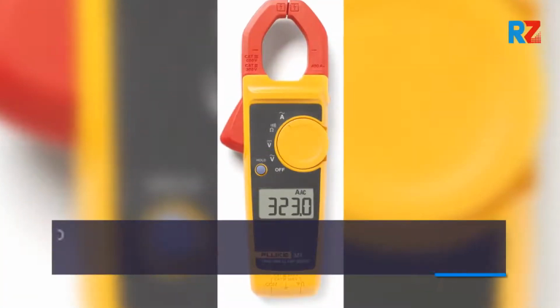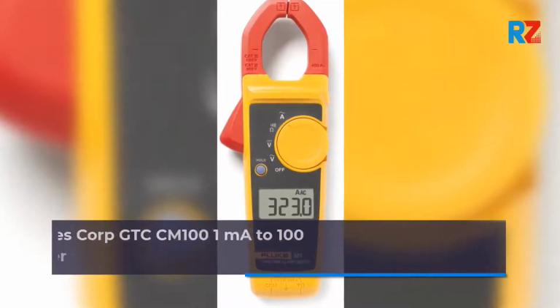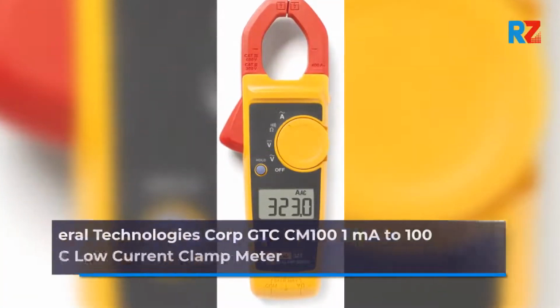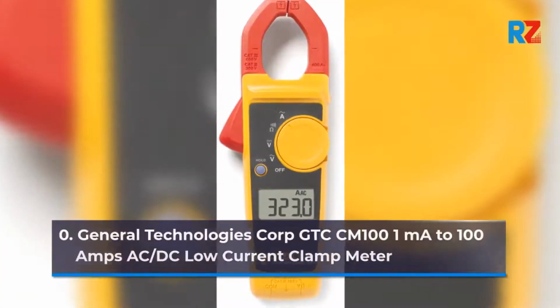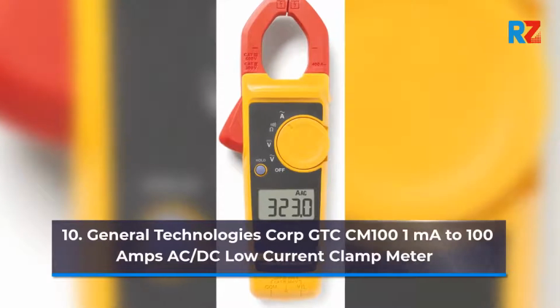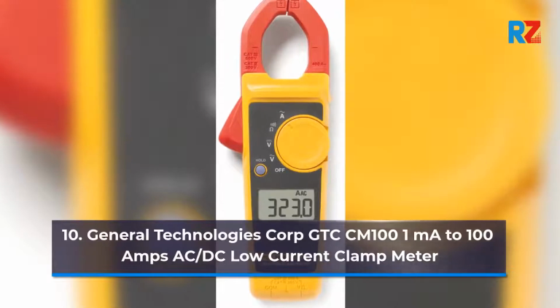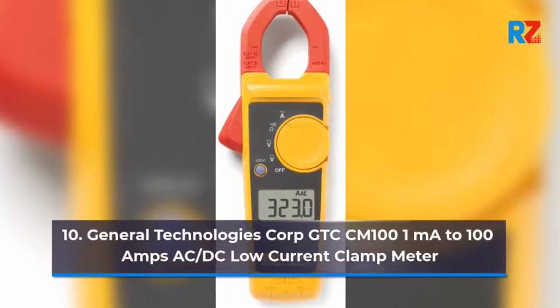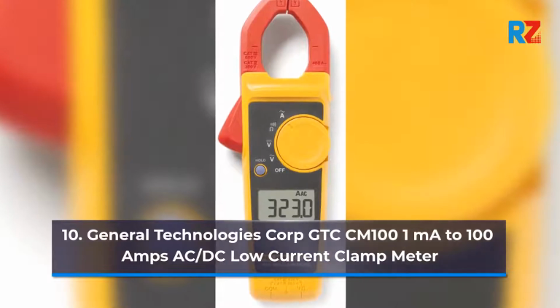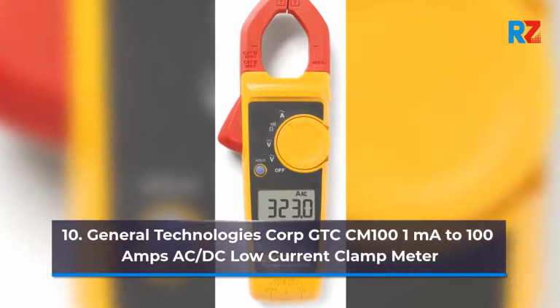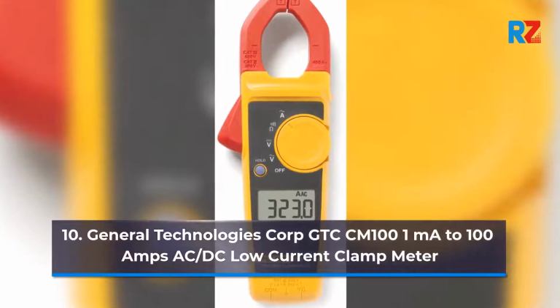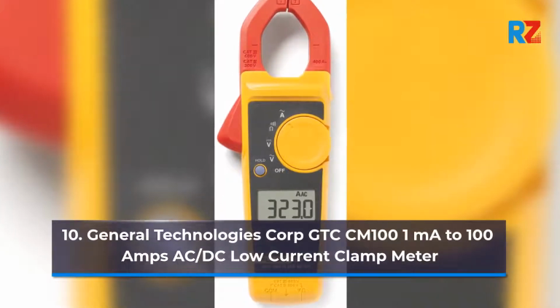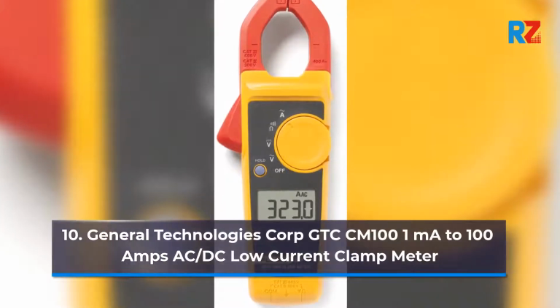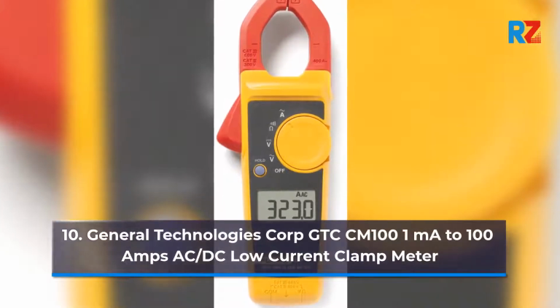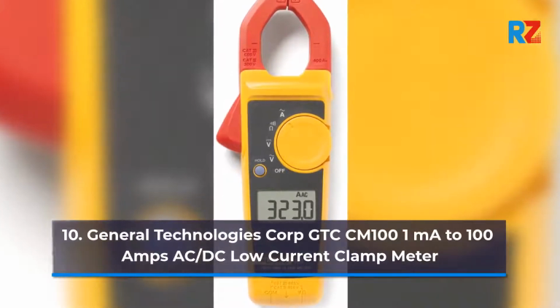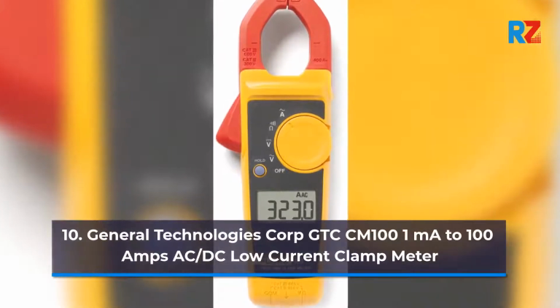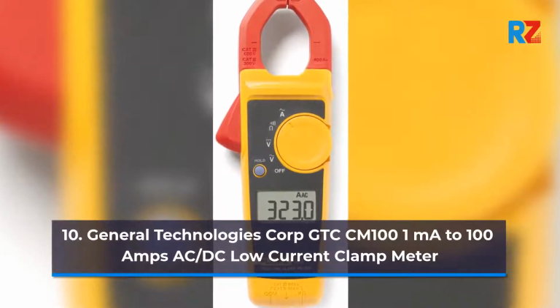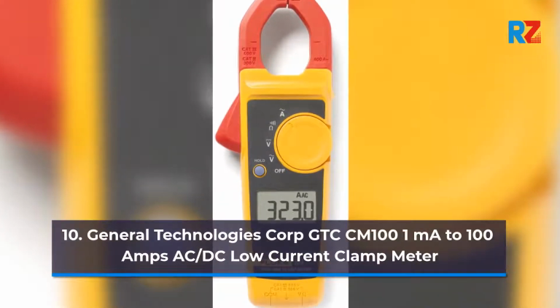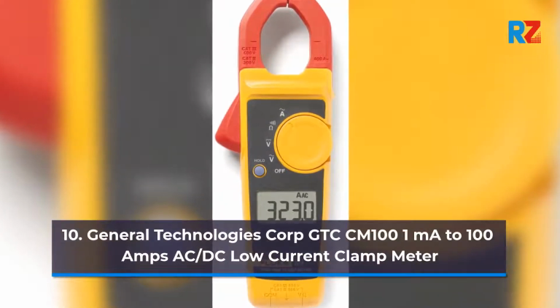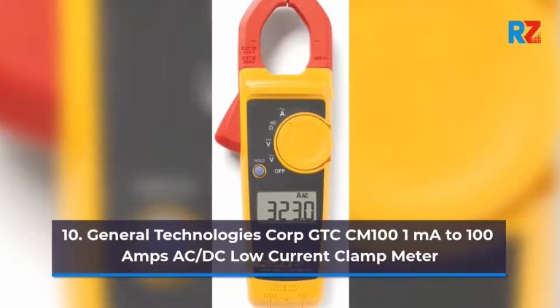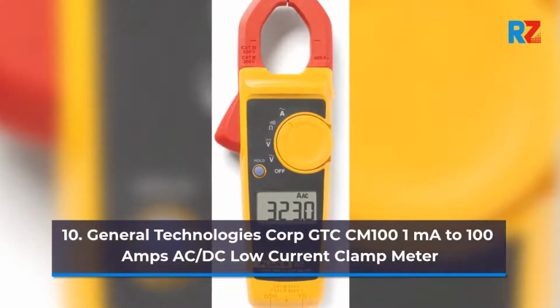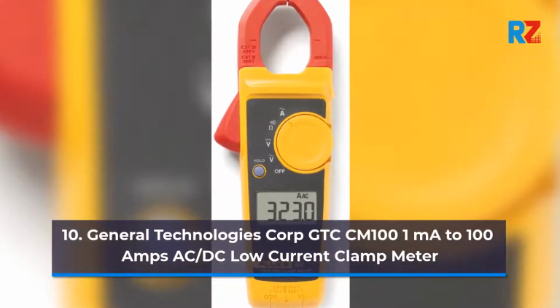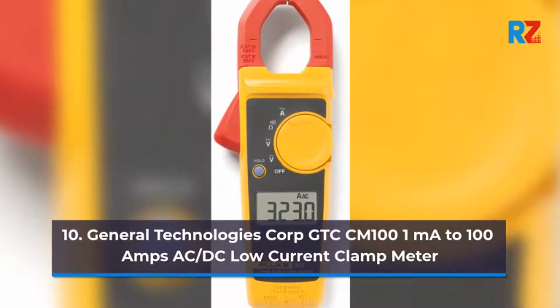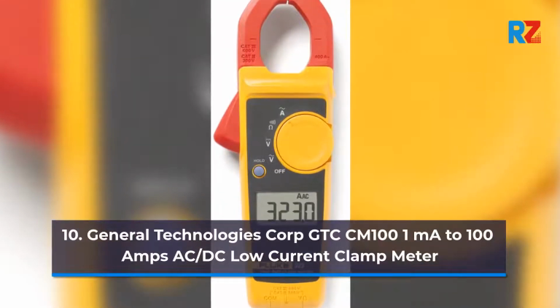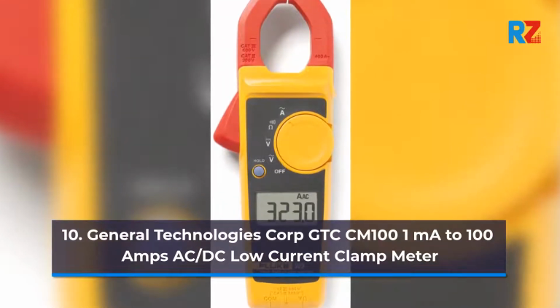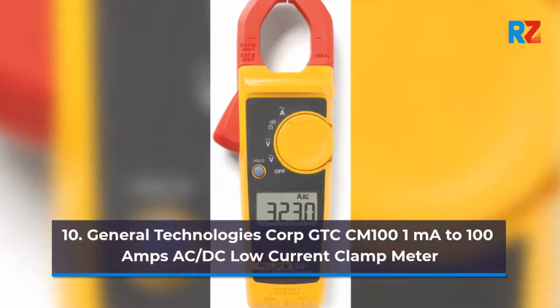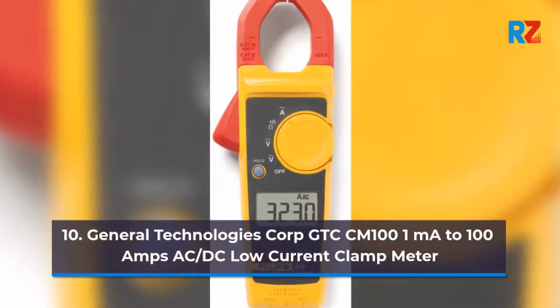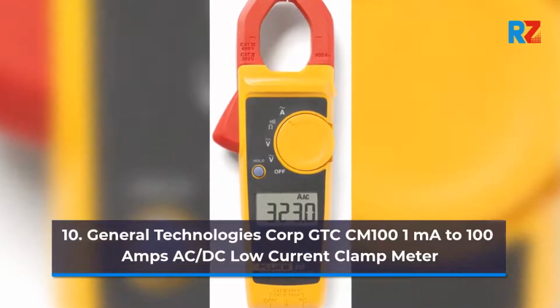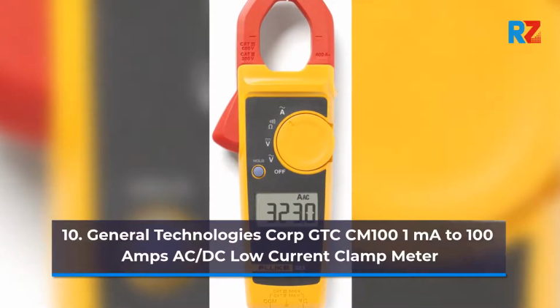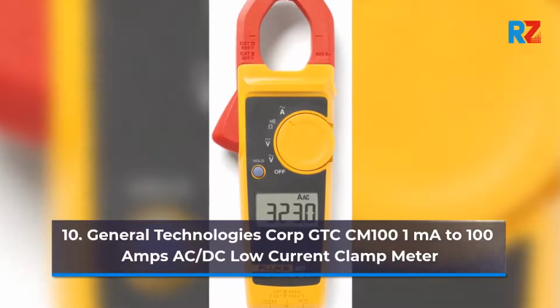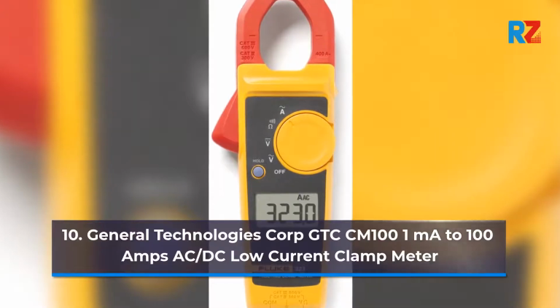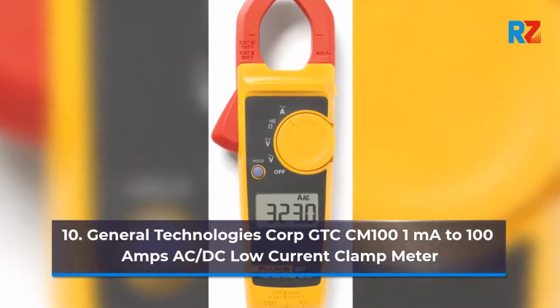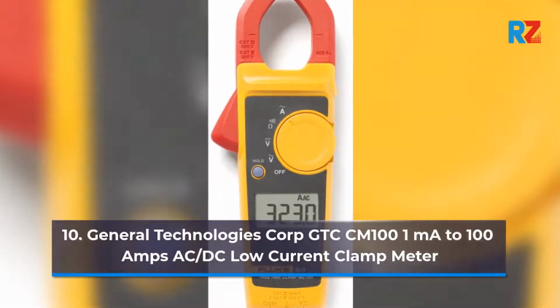10. General Technologies Corp GTC CM101, Milliampere to 100 Amps AC DC Low Current Clamp Meter.